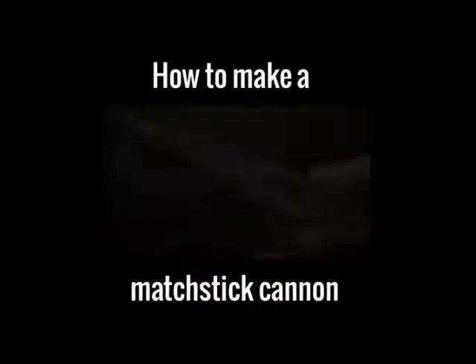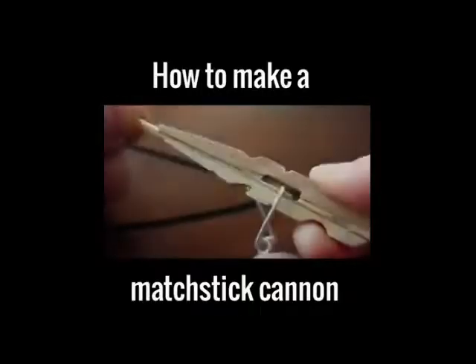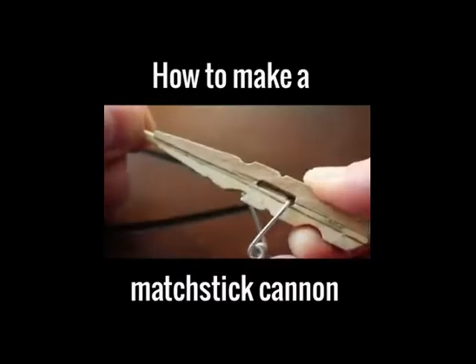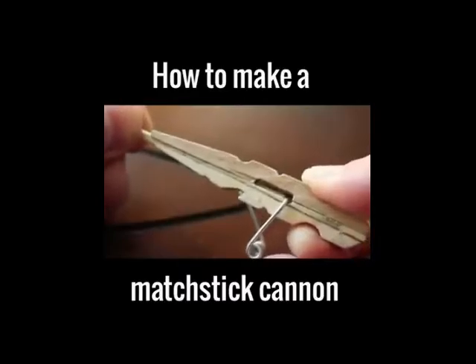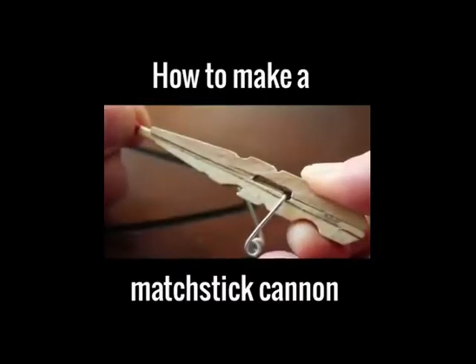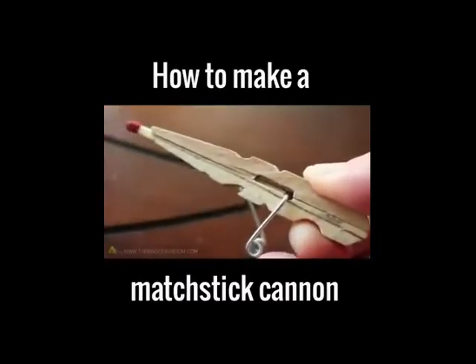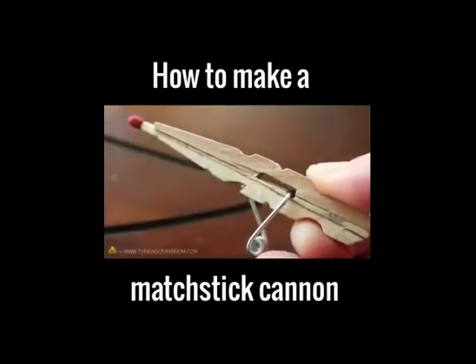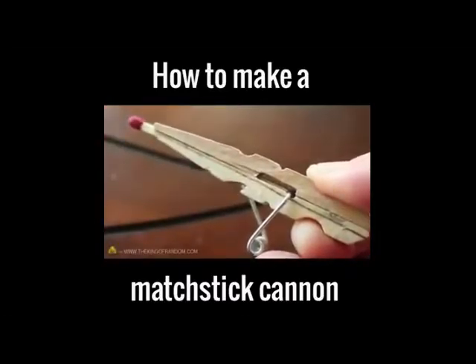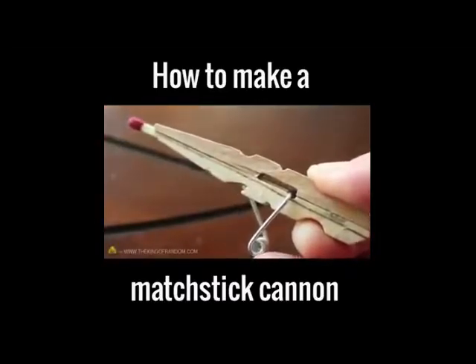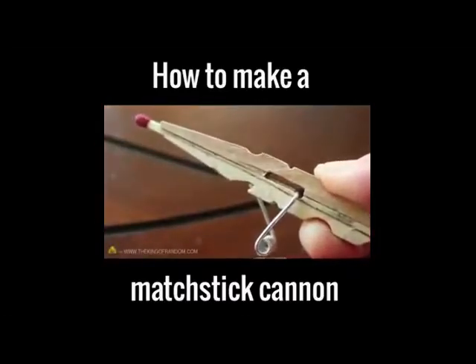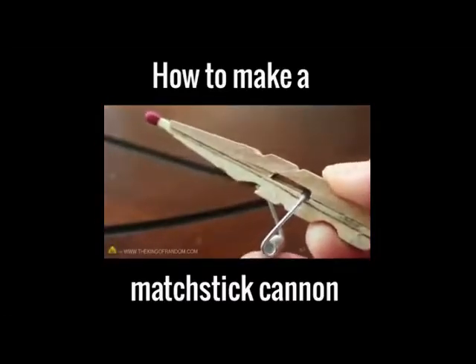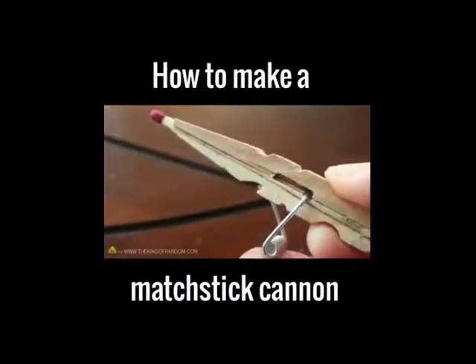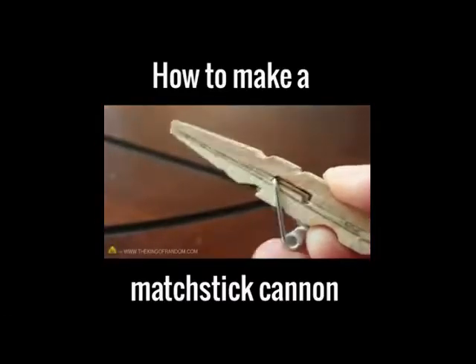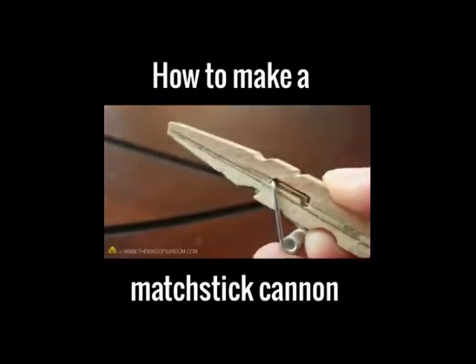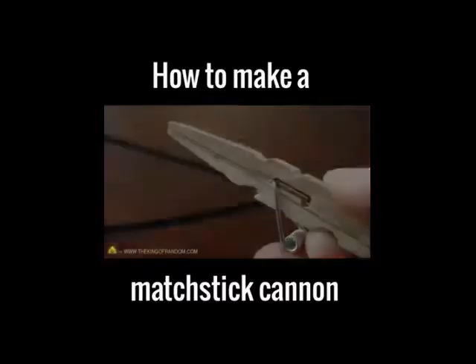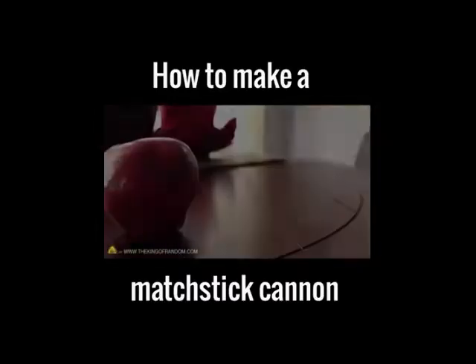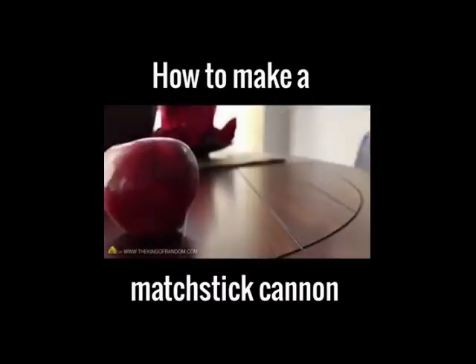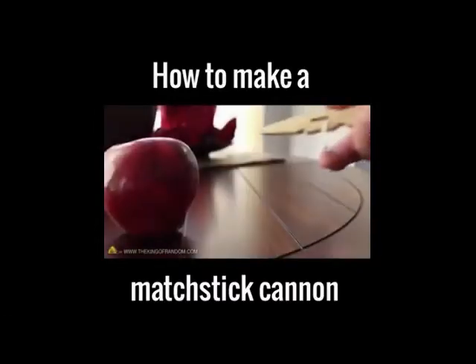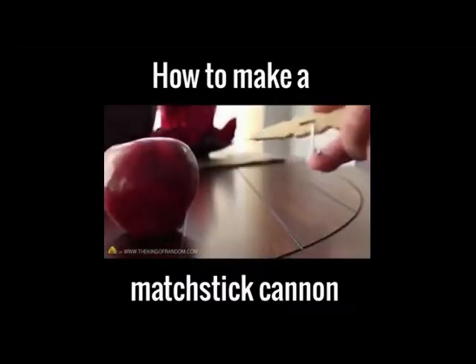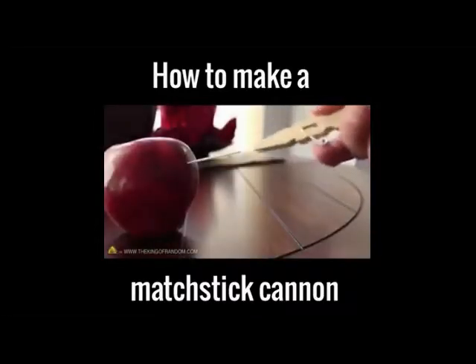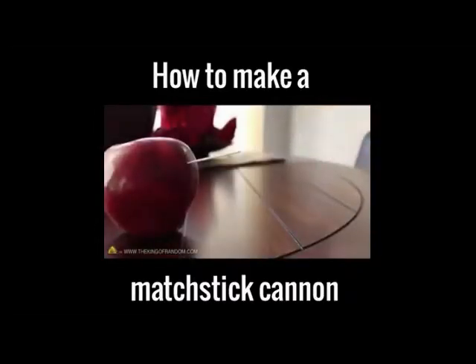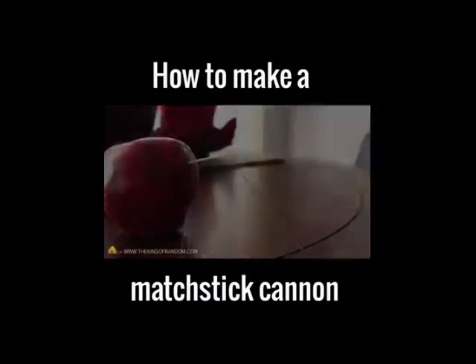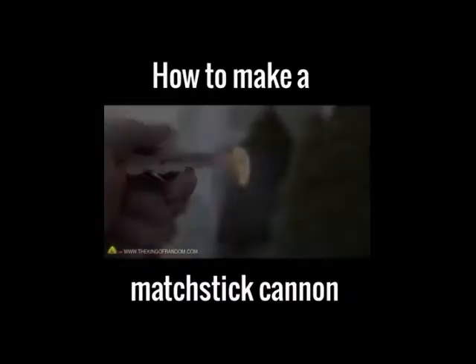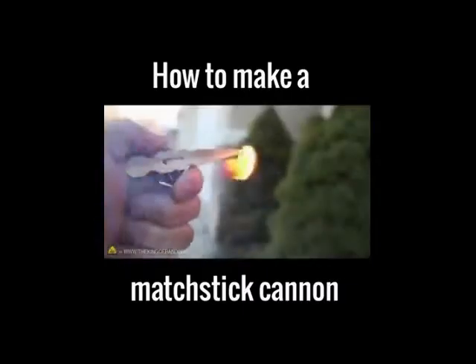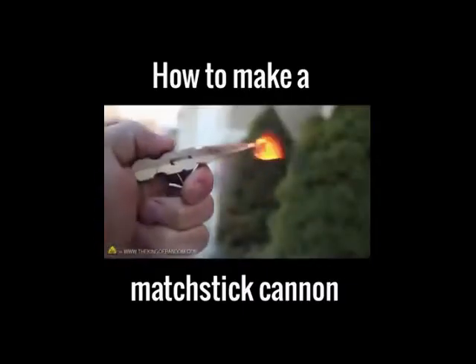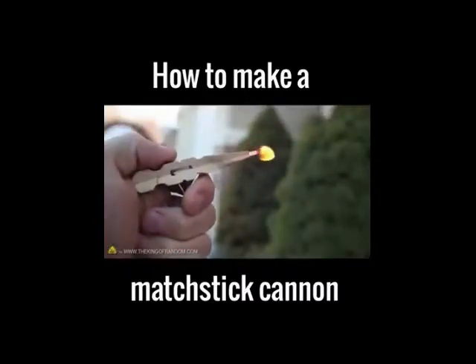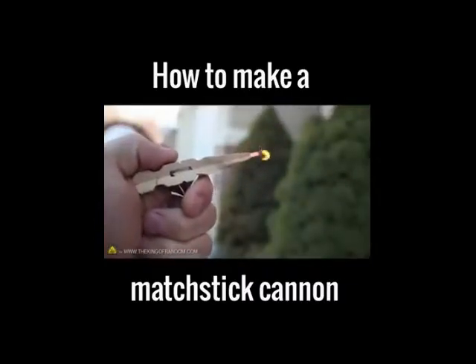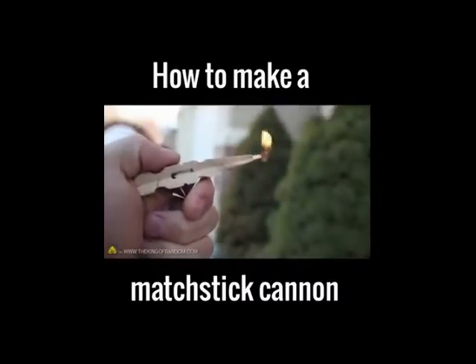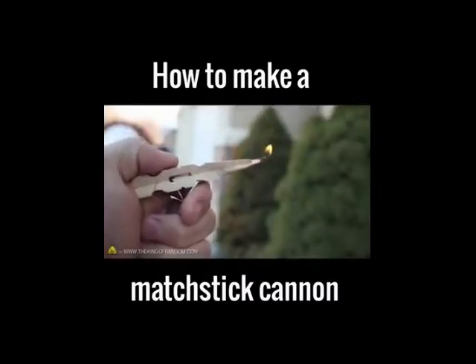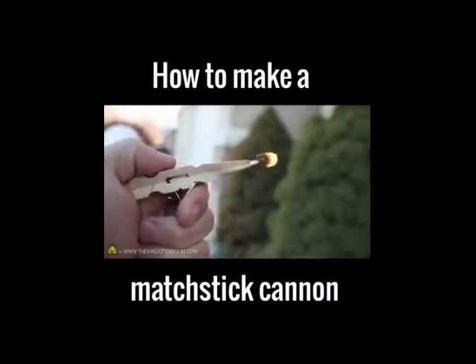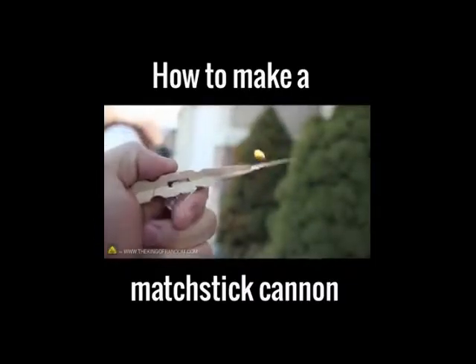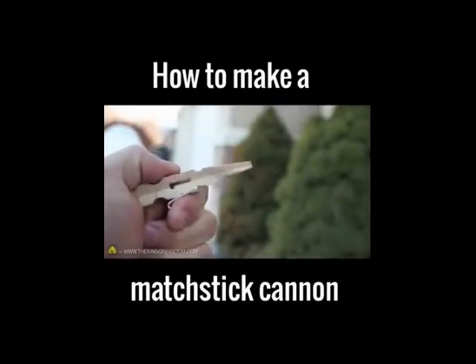This little pocket pistol will shoot a matchstick with power, blast toothpicks into fruit, and lob fiery darts over 20 feet away.